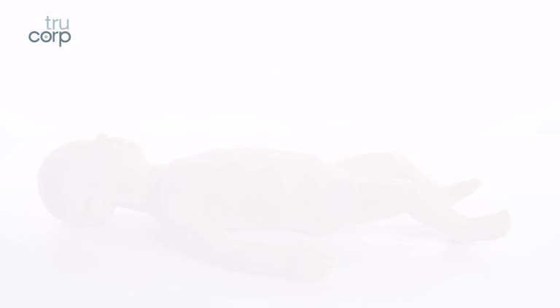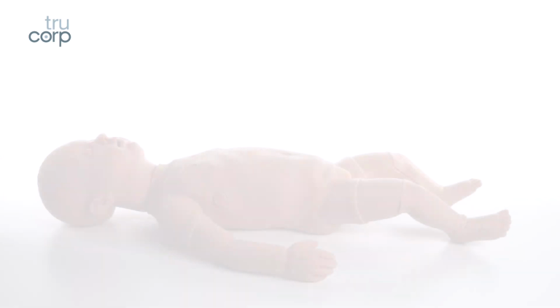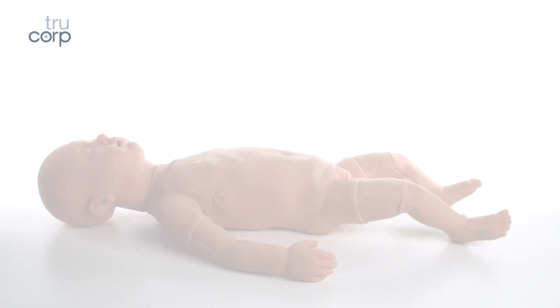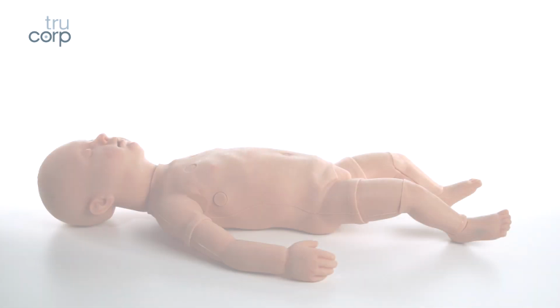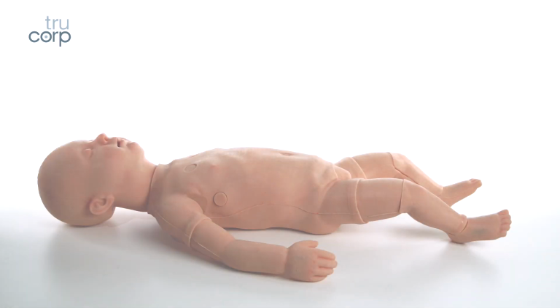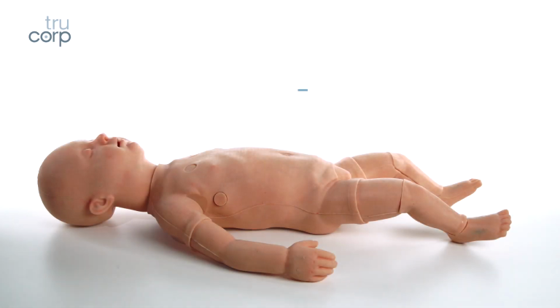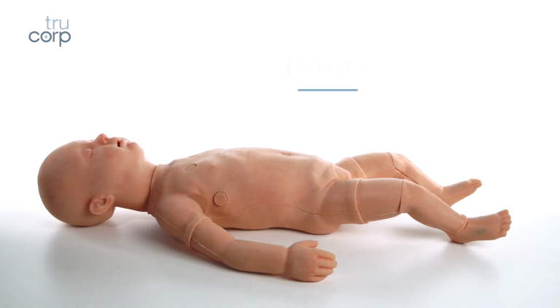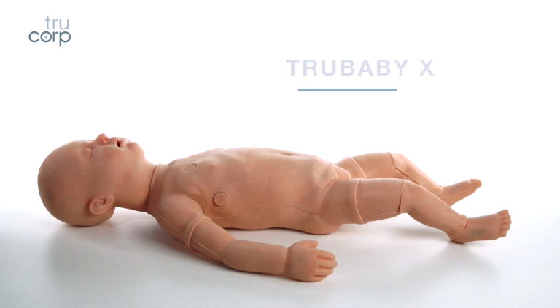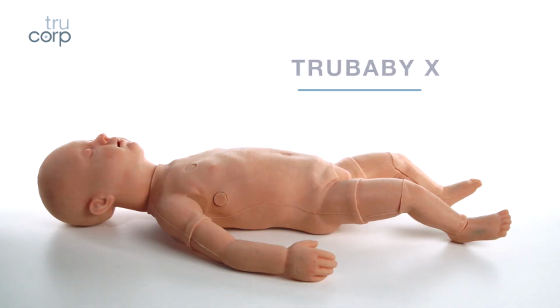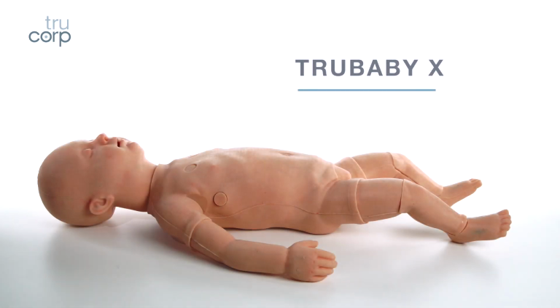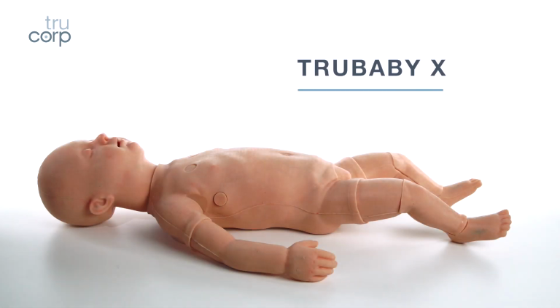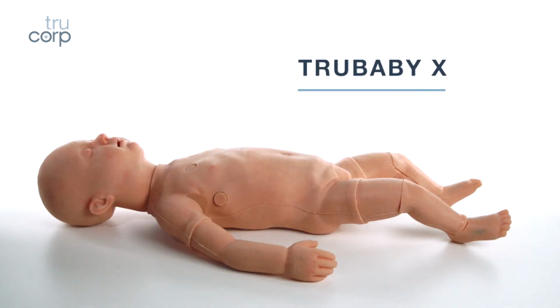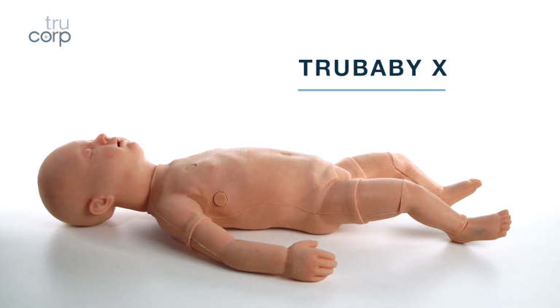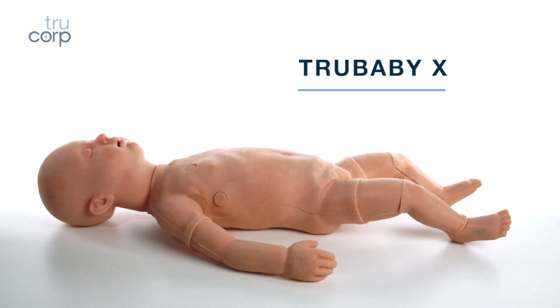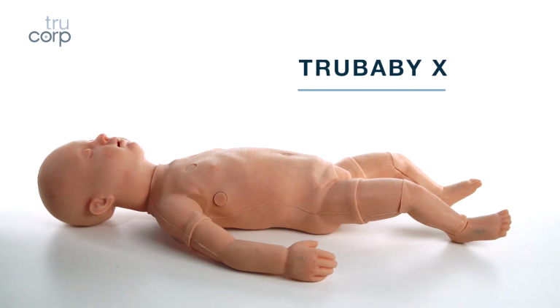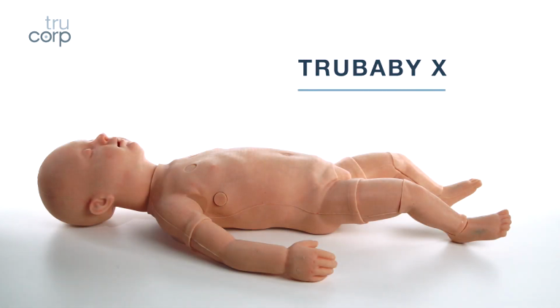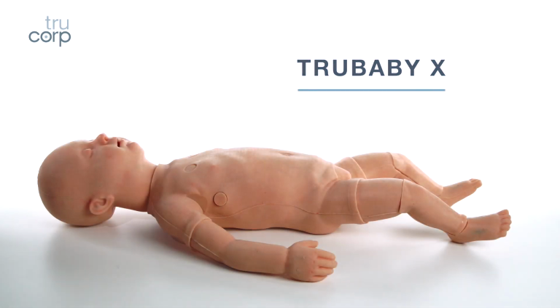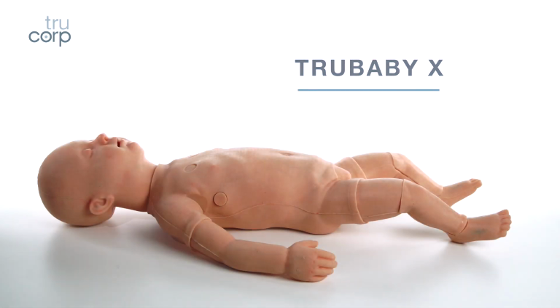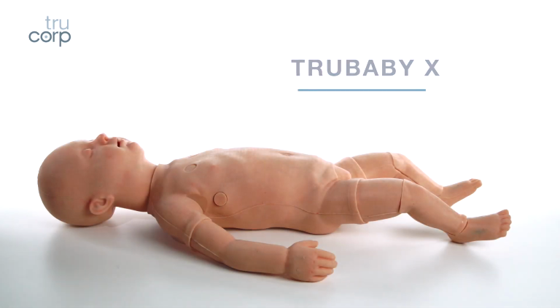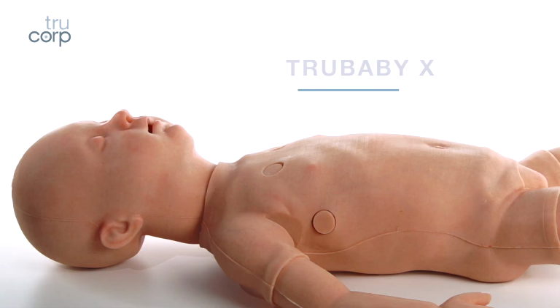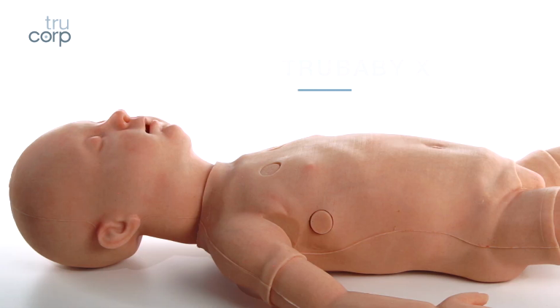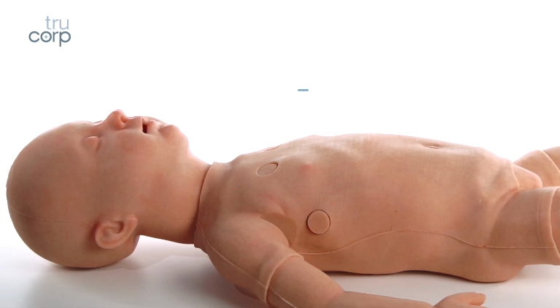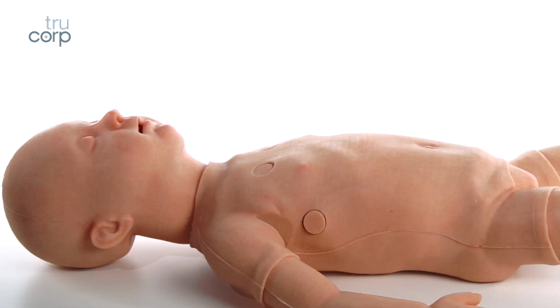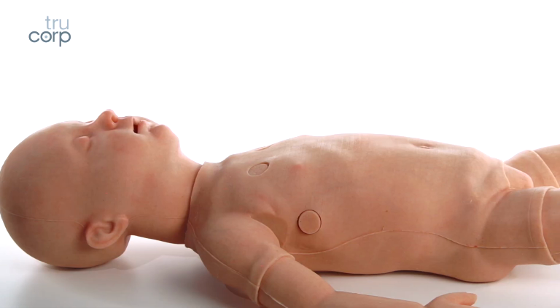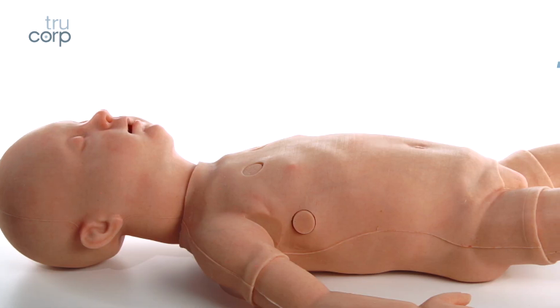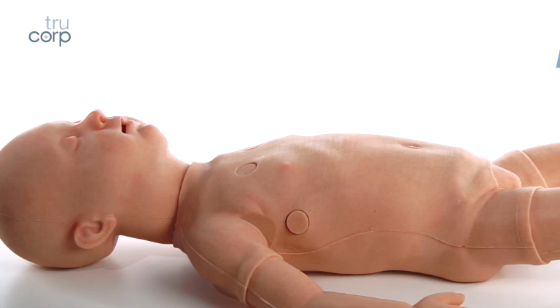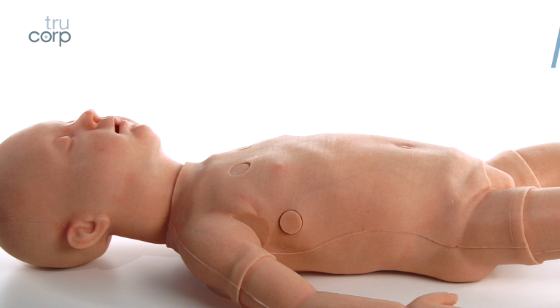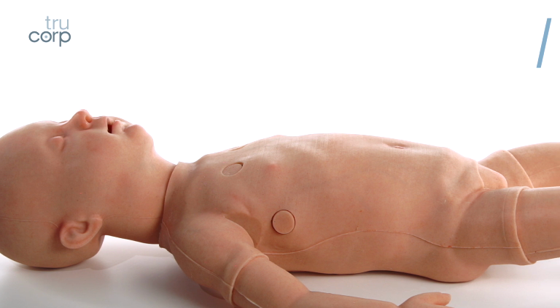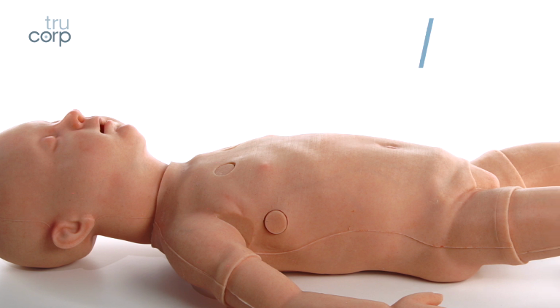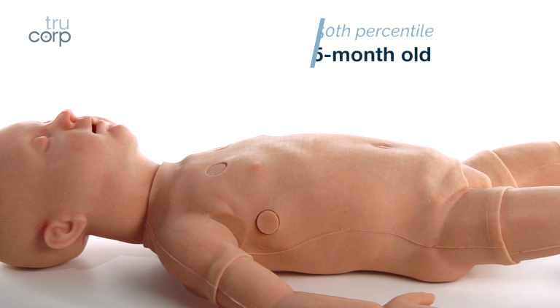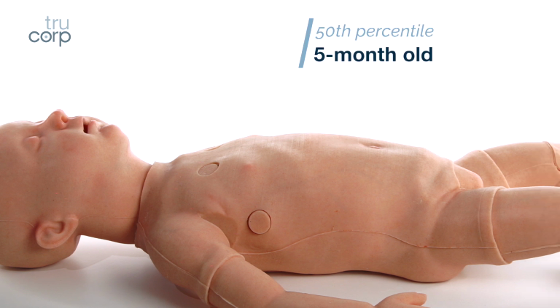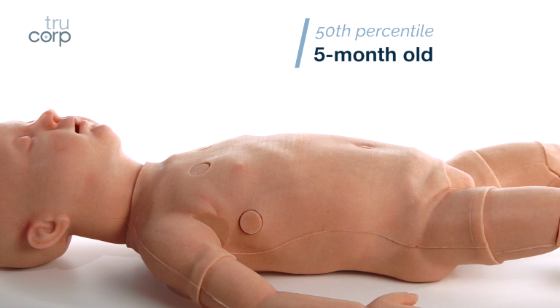True Baby X represents the appearance, weight, size, and movement of a five-month-old.